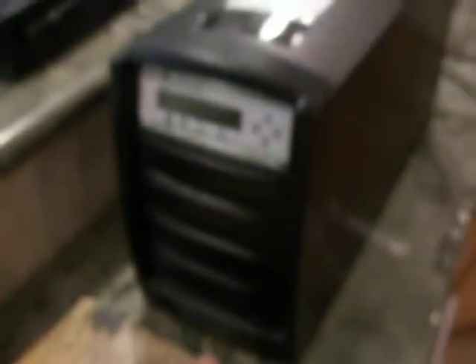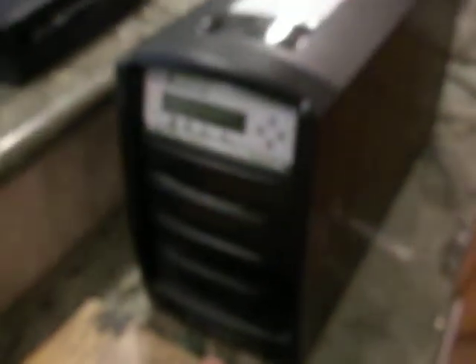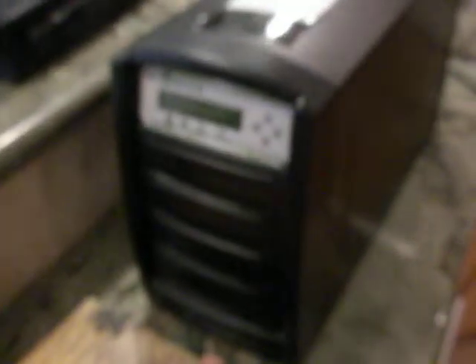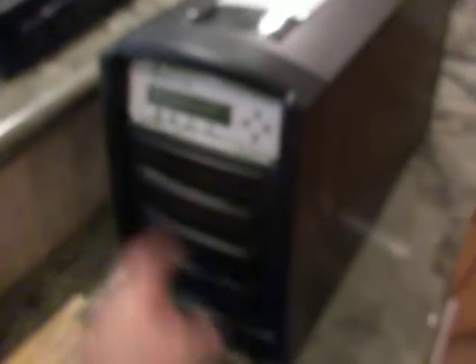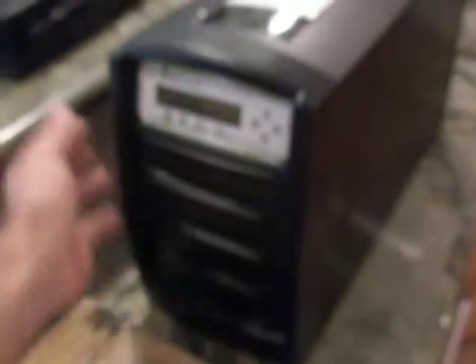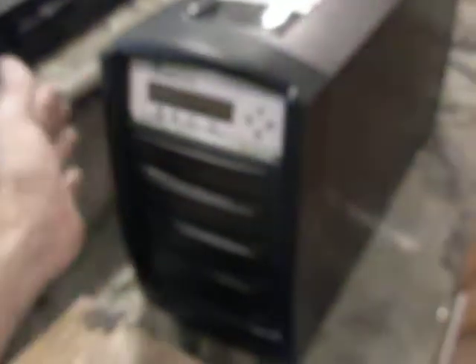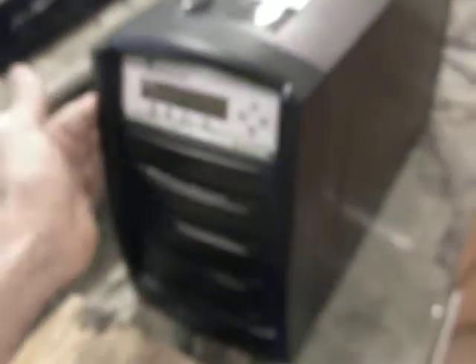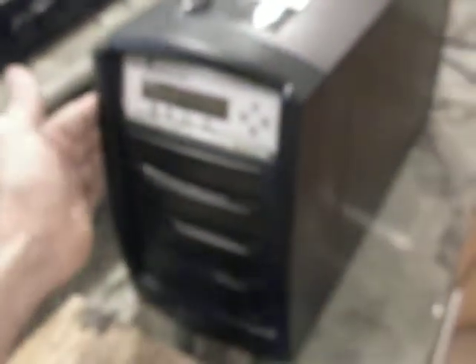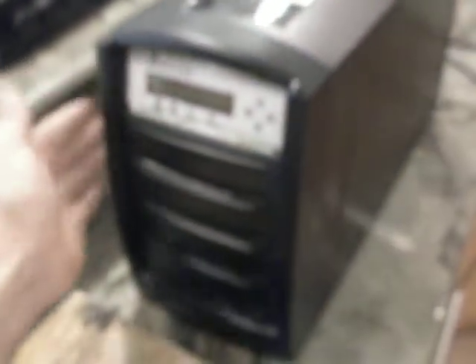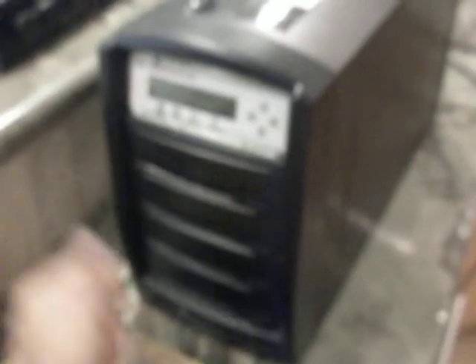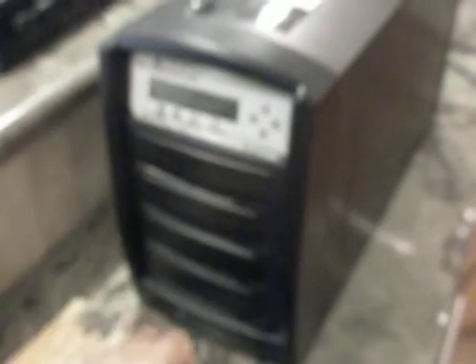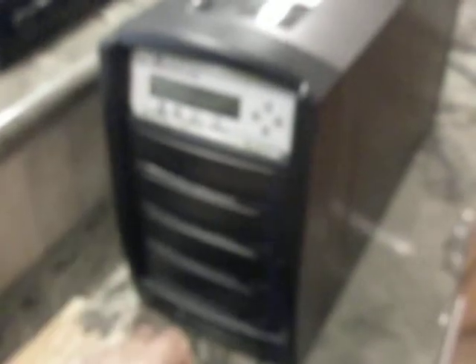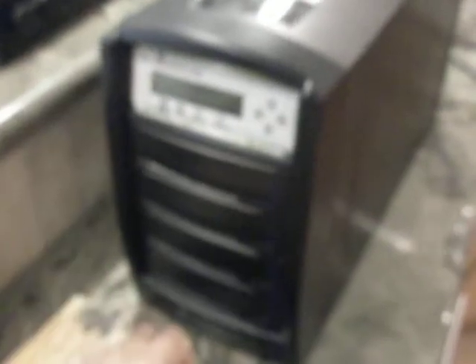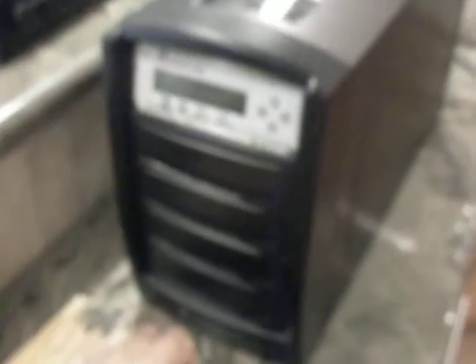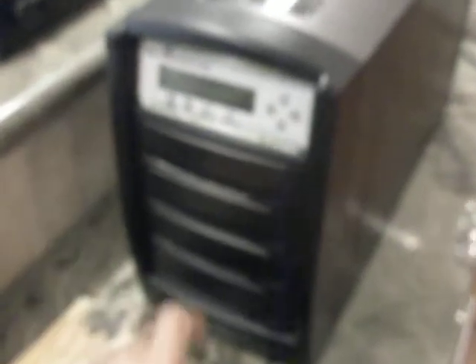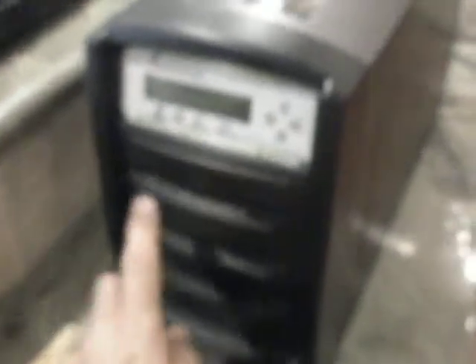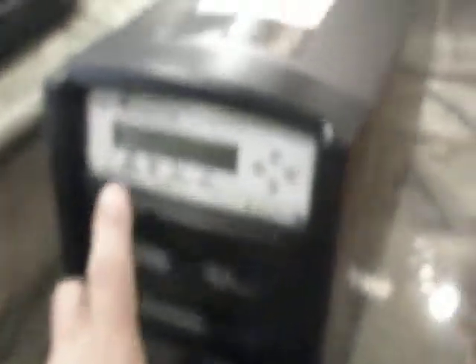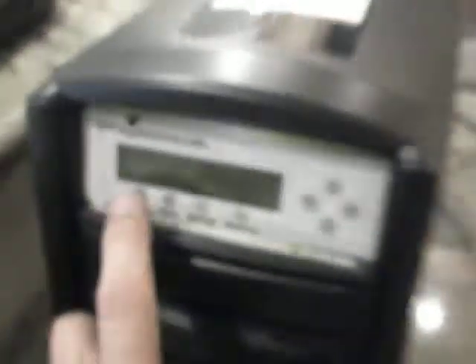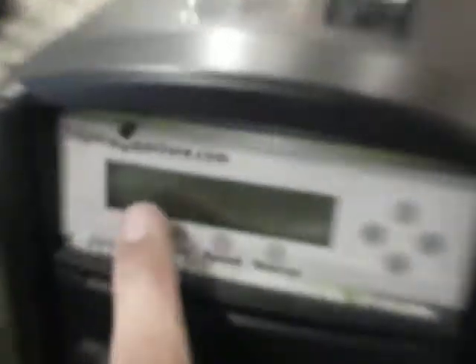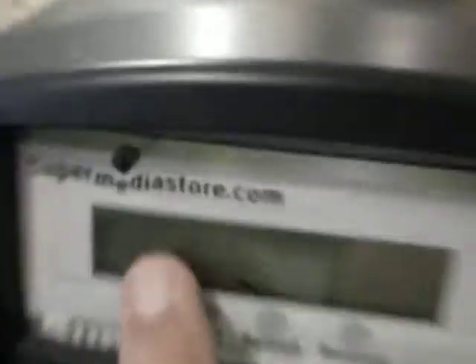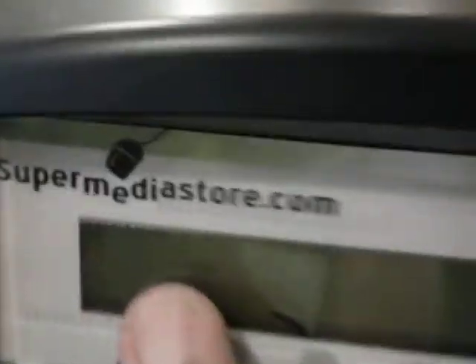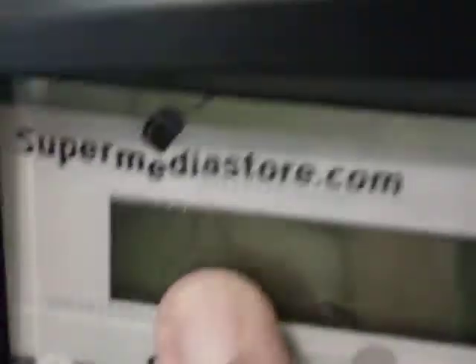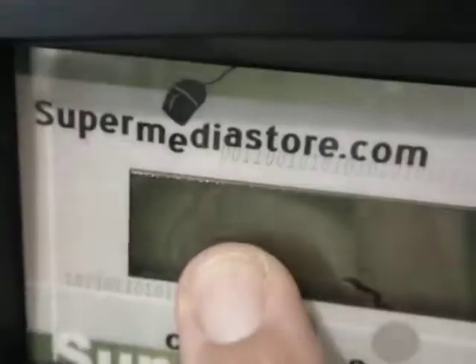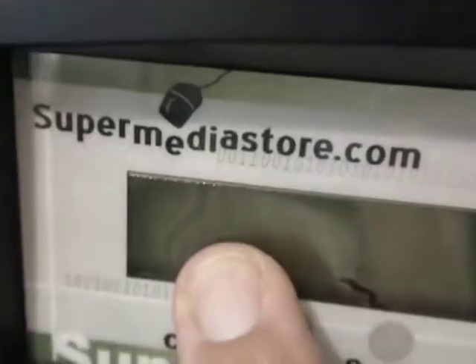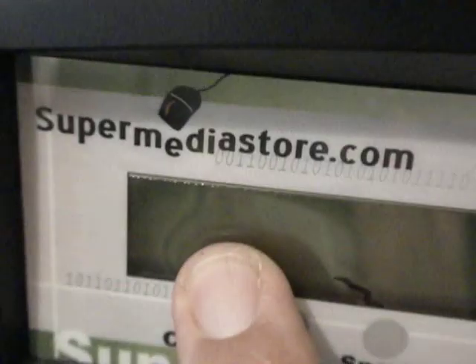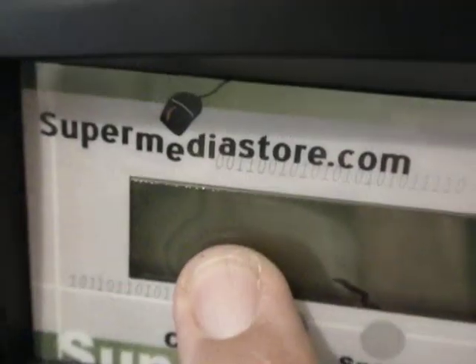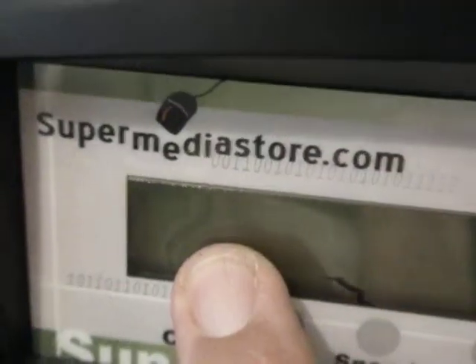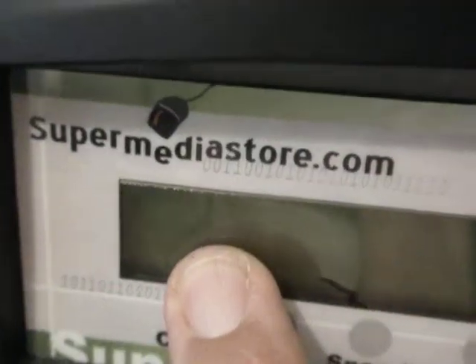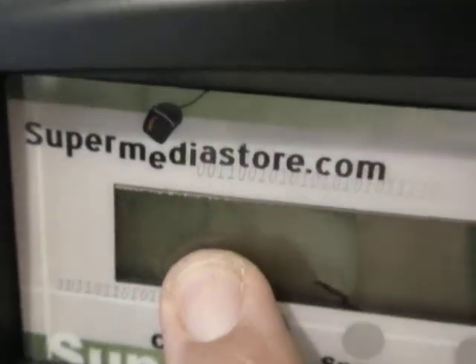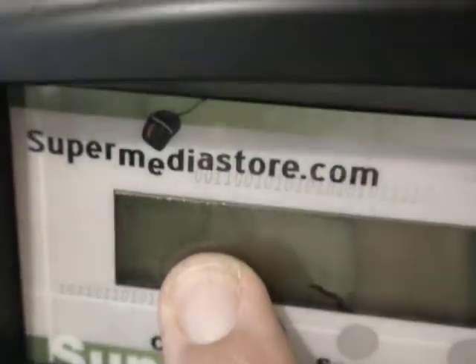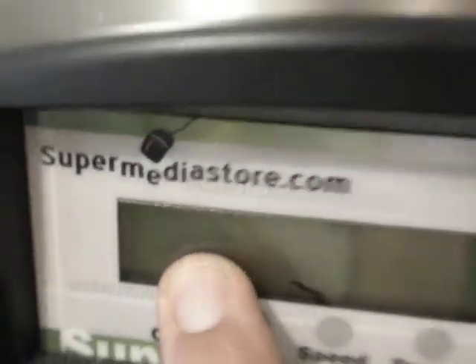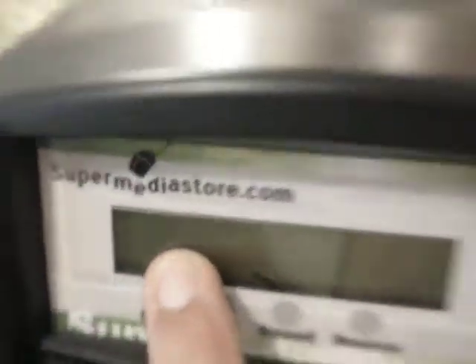This is called the duplicator. It's manufactured by a company called the Super Media Store.